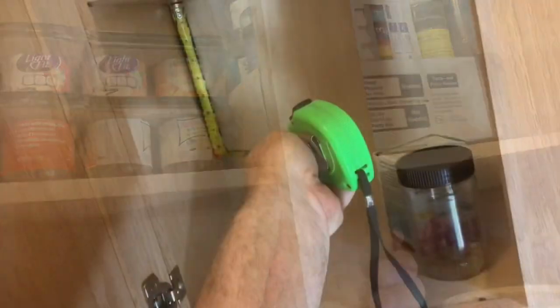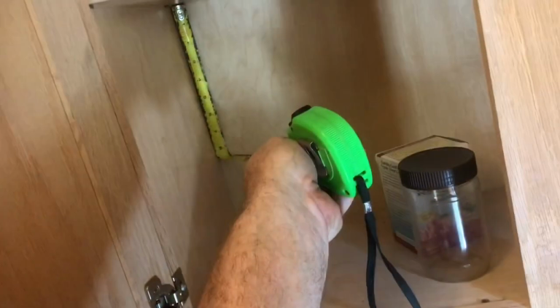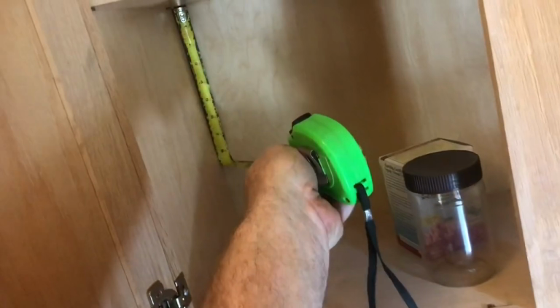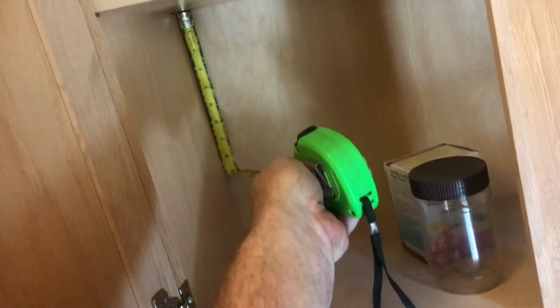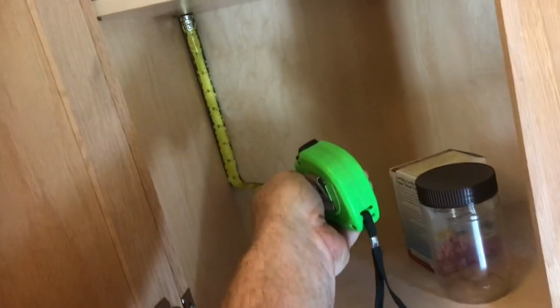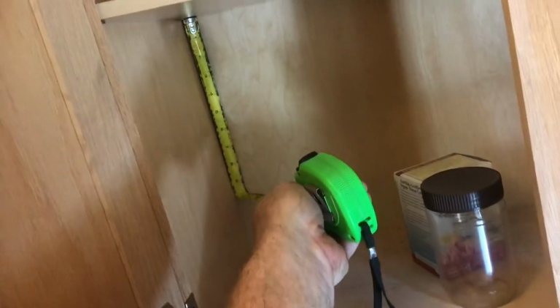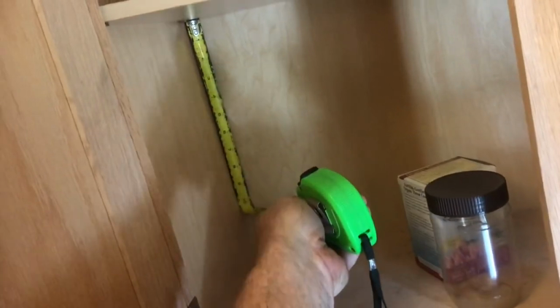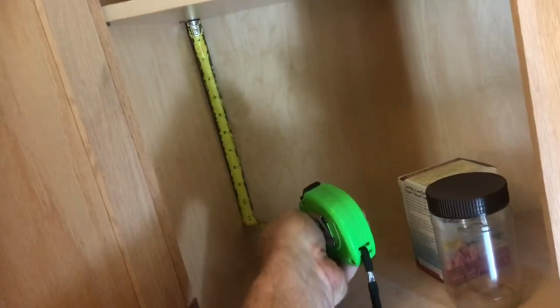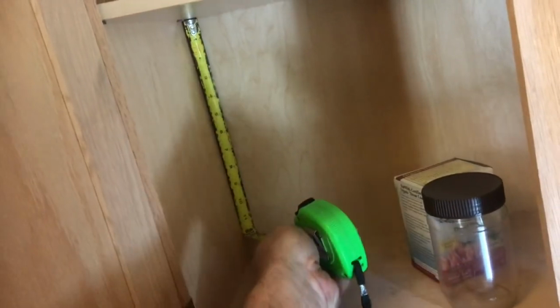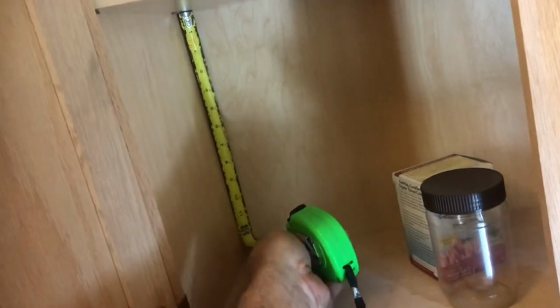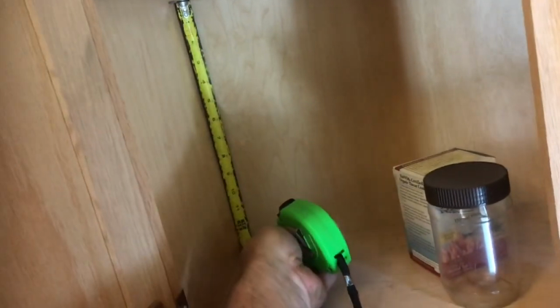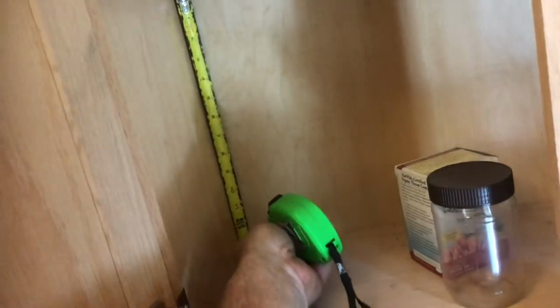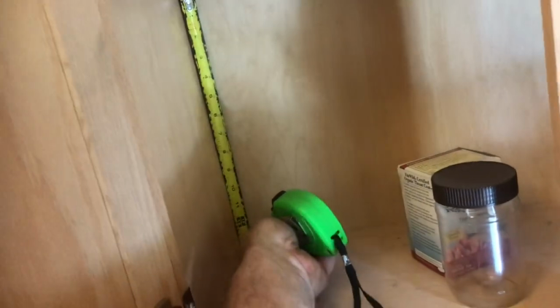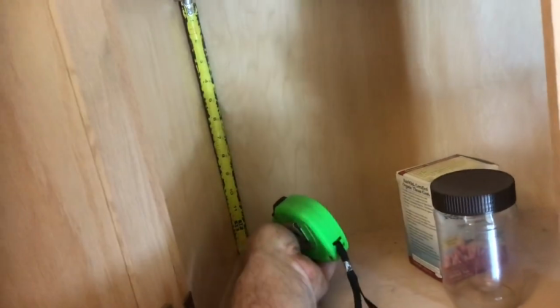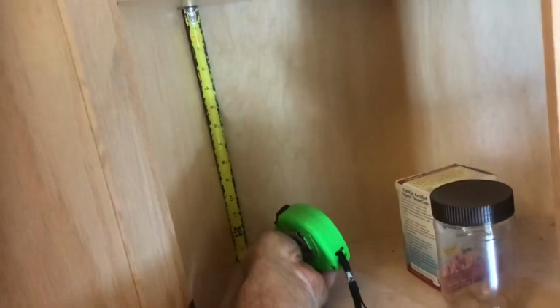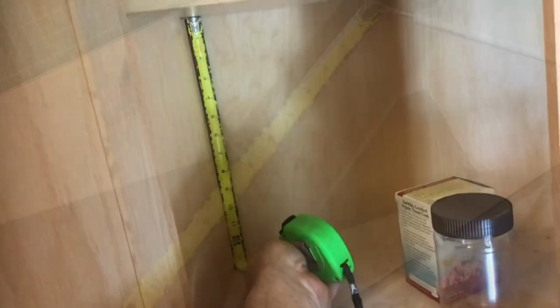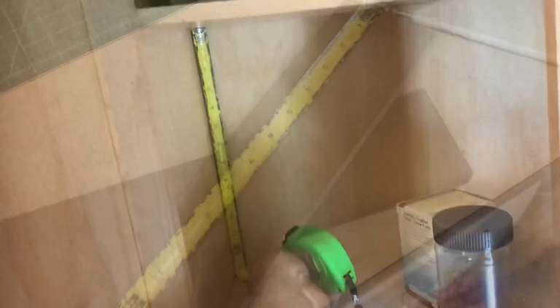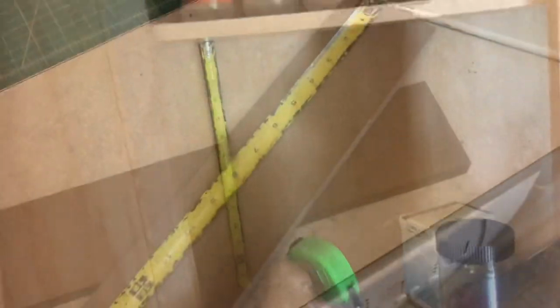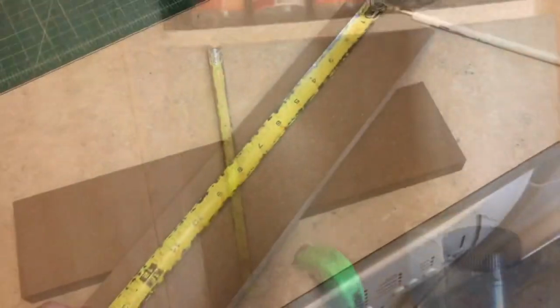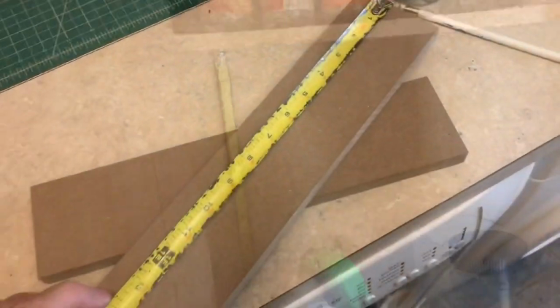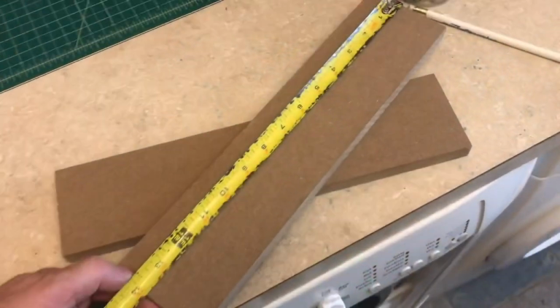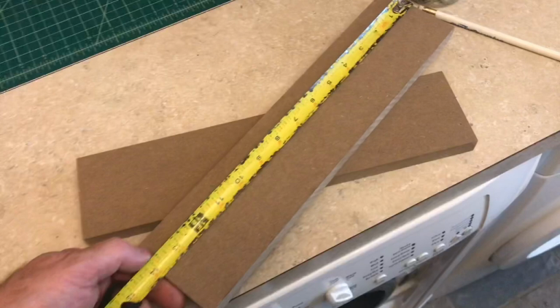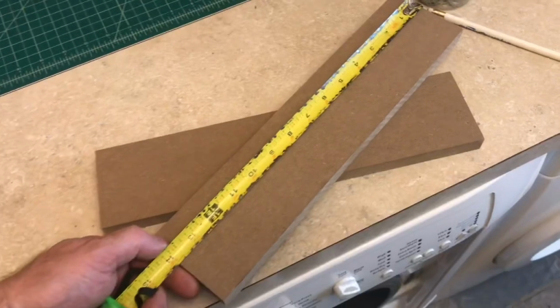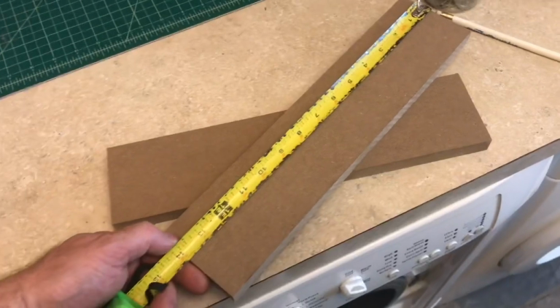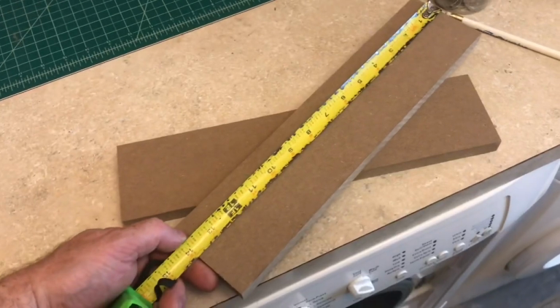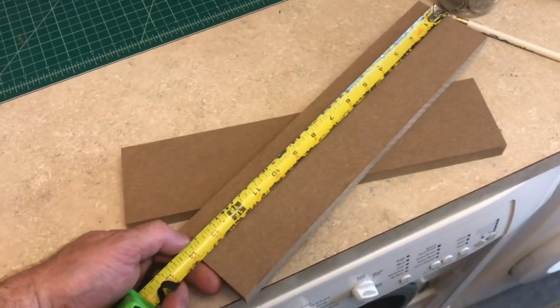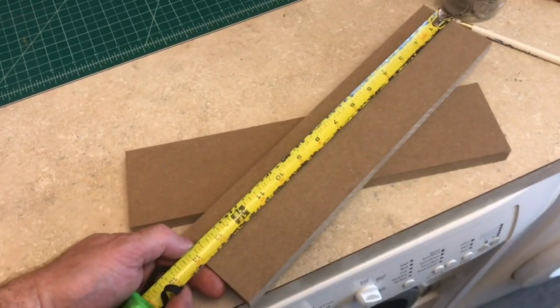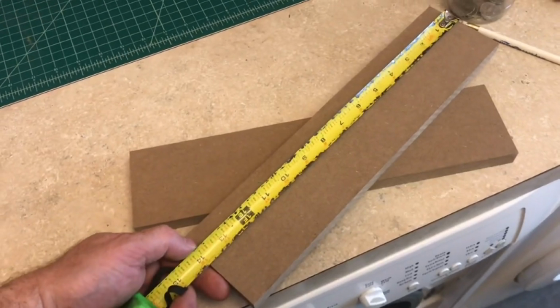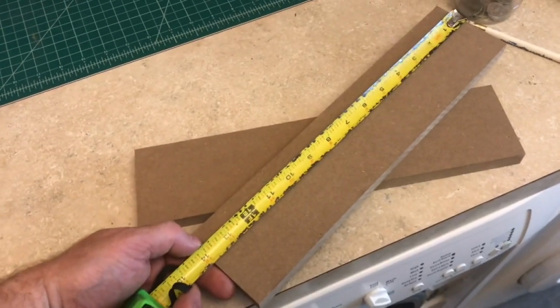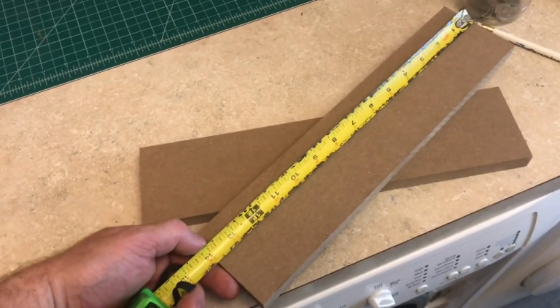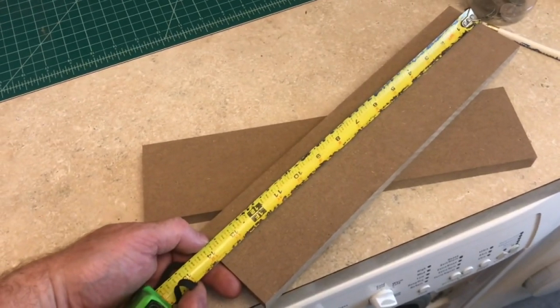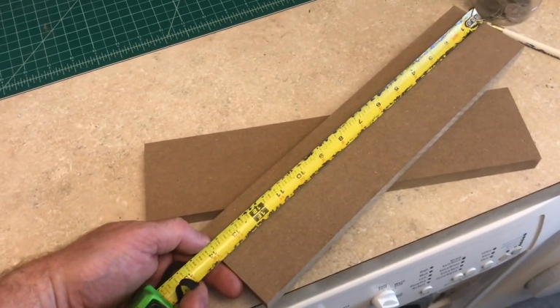With a tape measure, measure the side of the cabinet. Find some wood that will at least be that height.